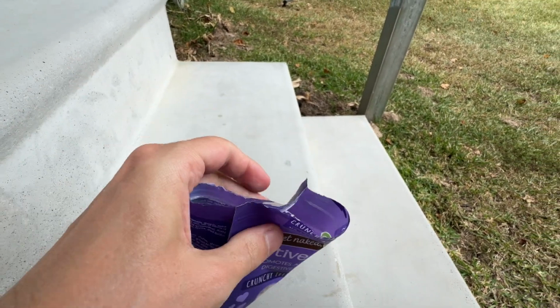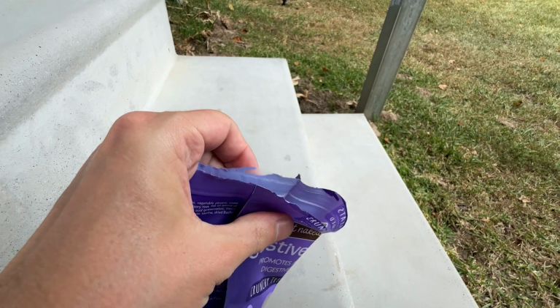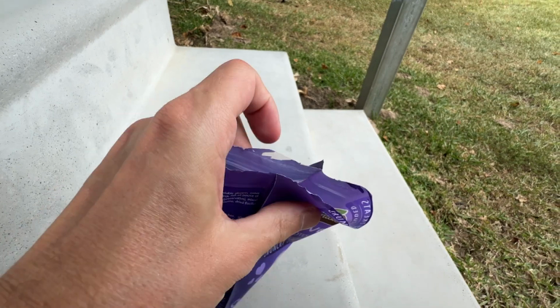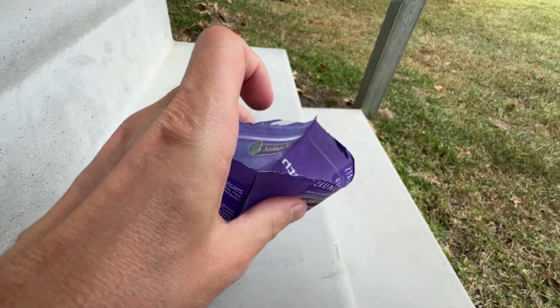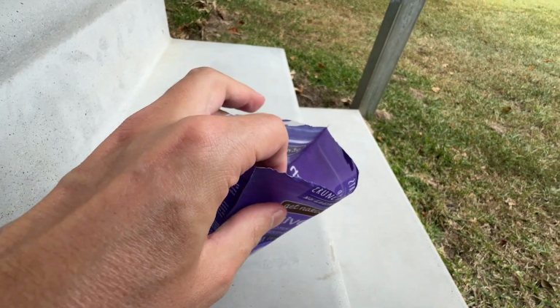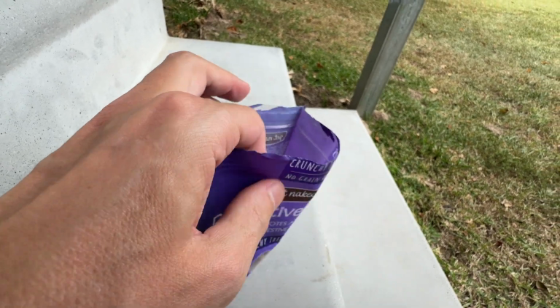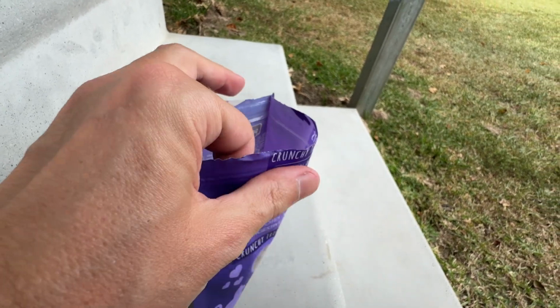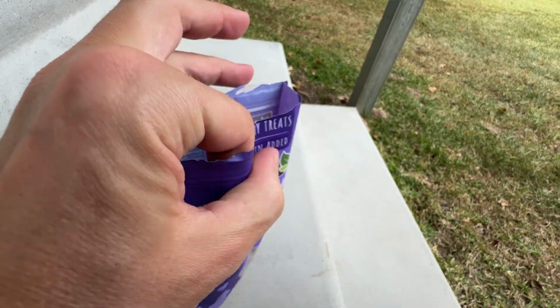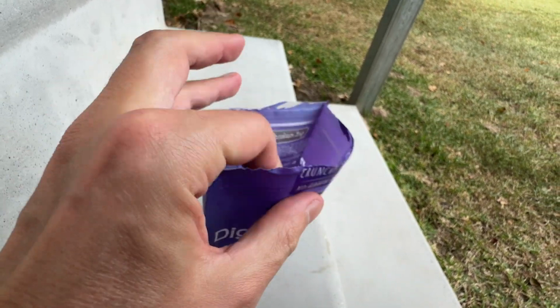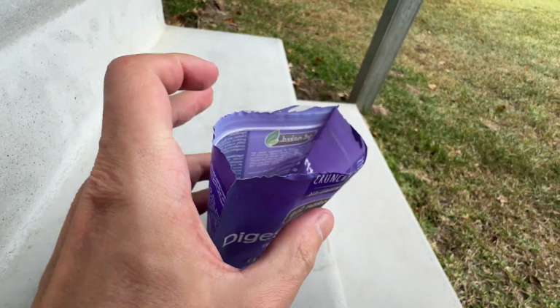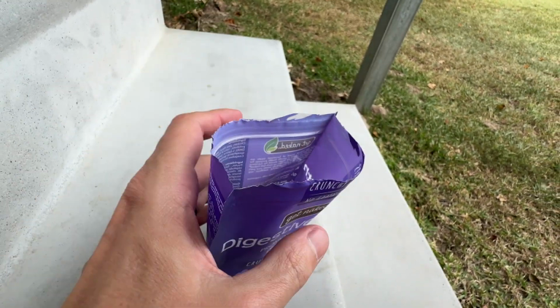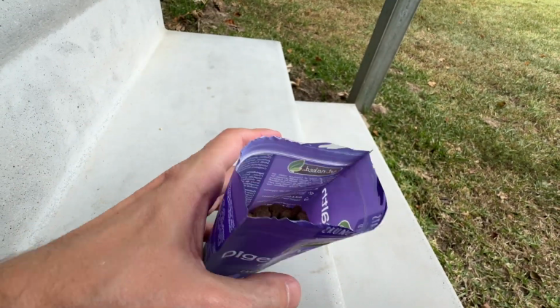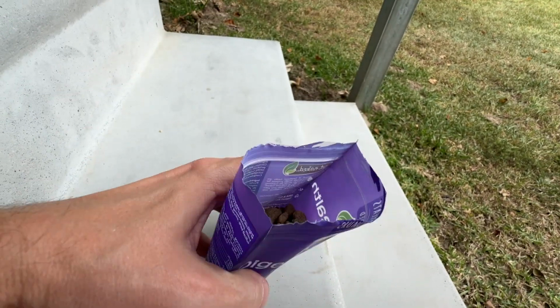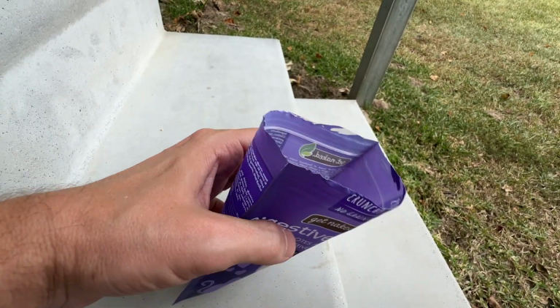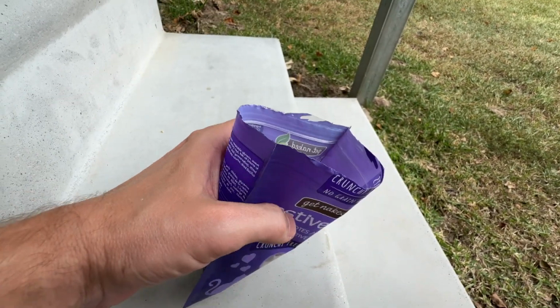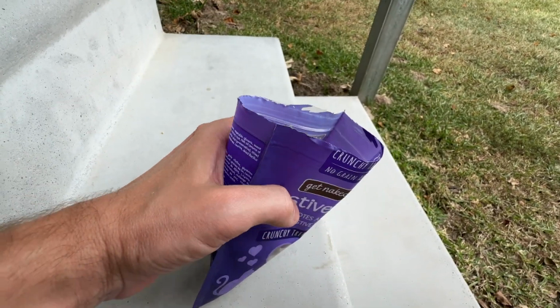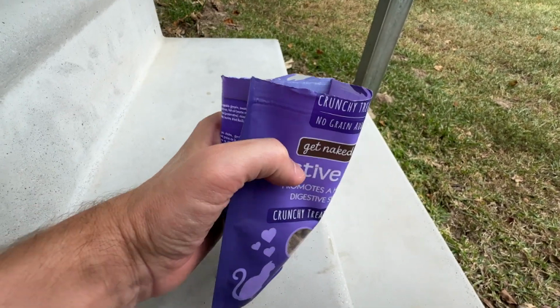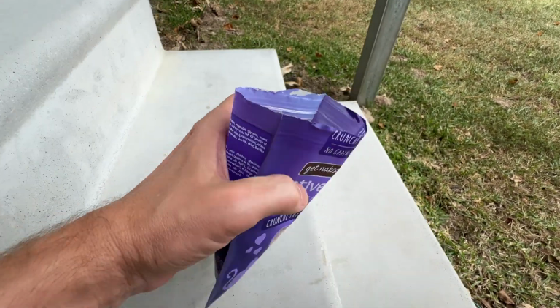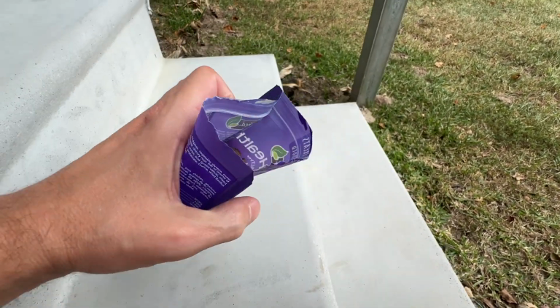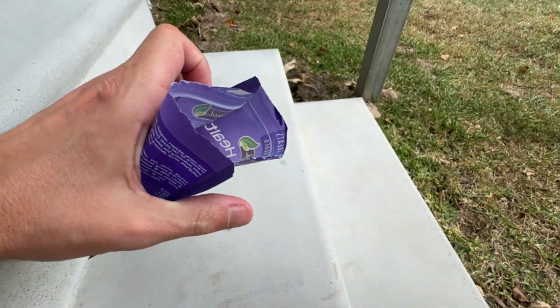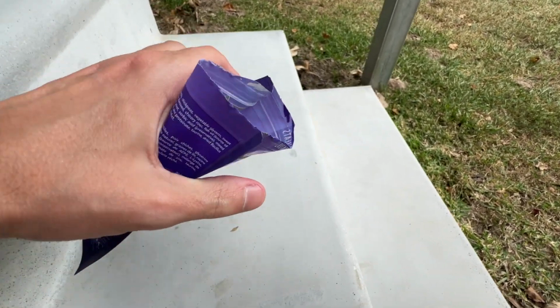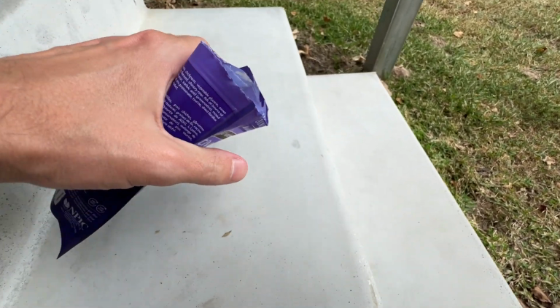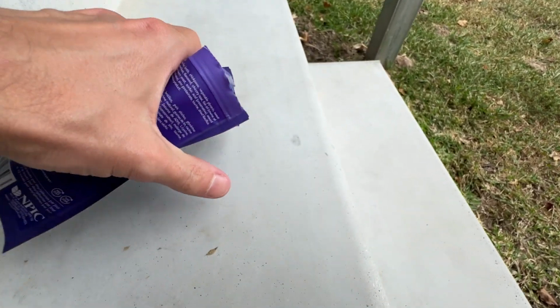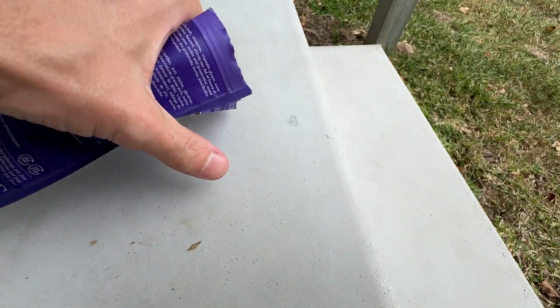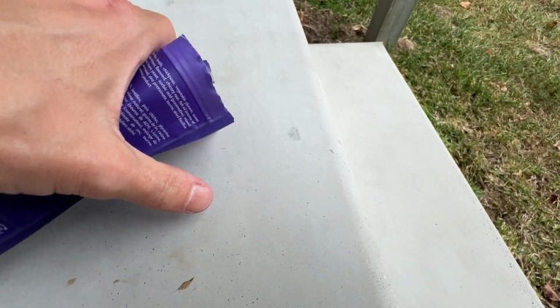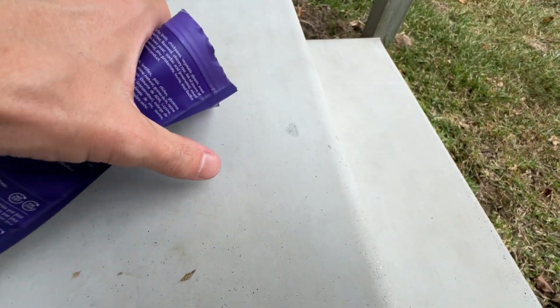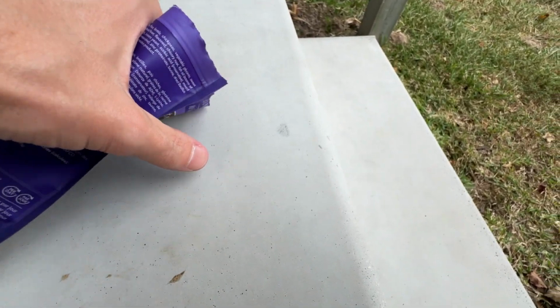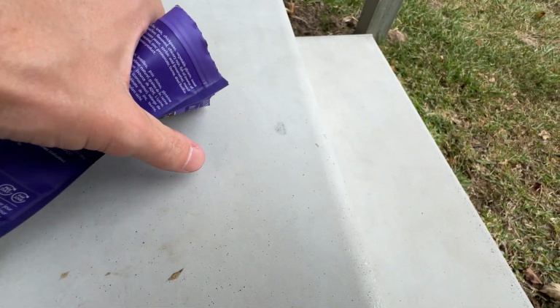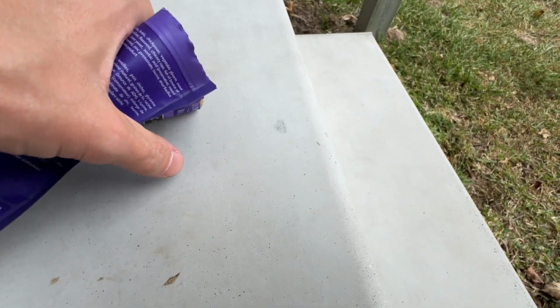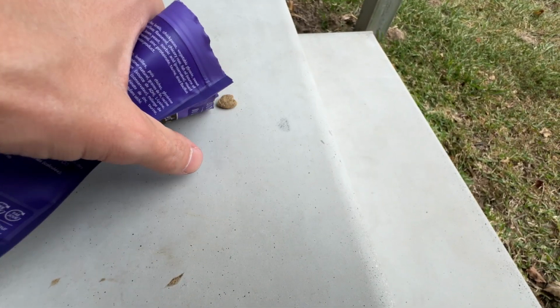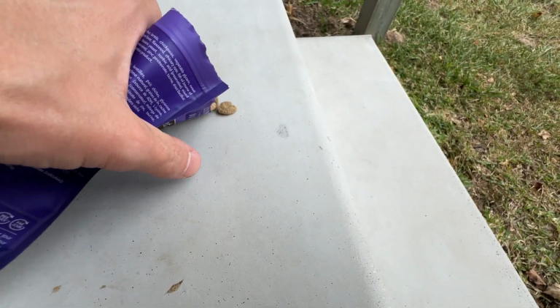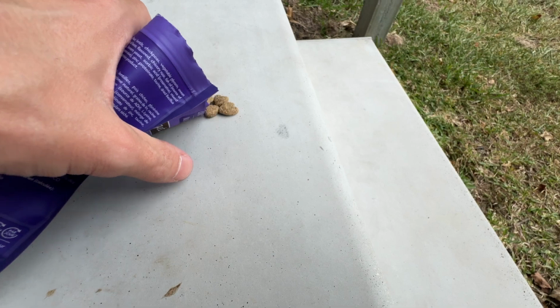It's got the easy-to-open zip top bag right there, so you can simply open that on up and then just simply put some out for your kitty.